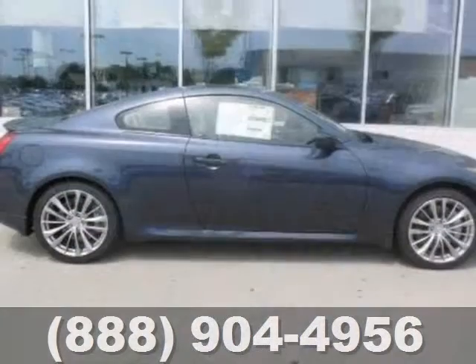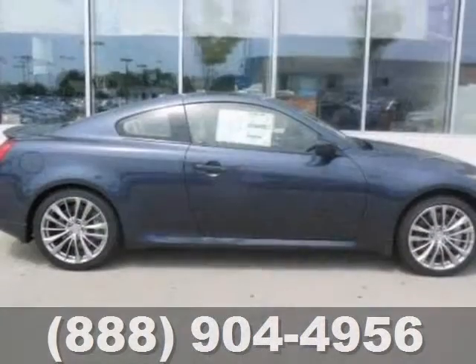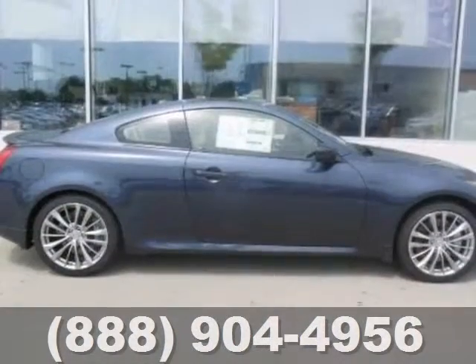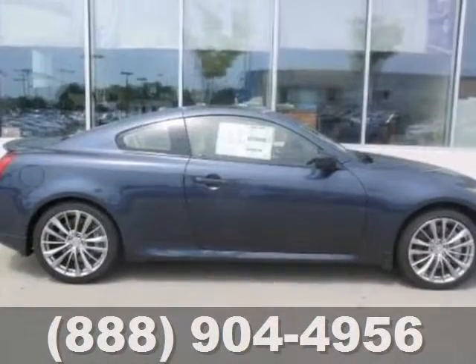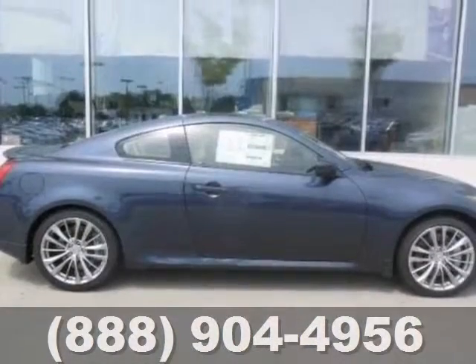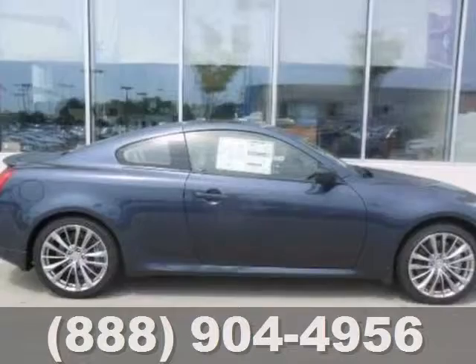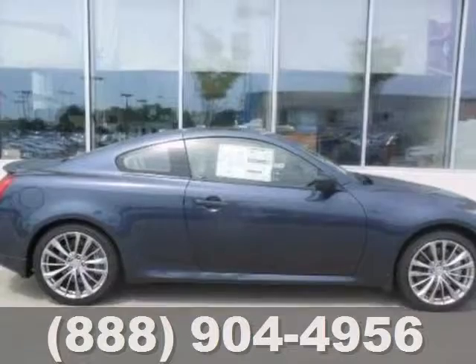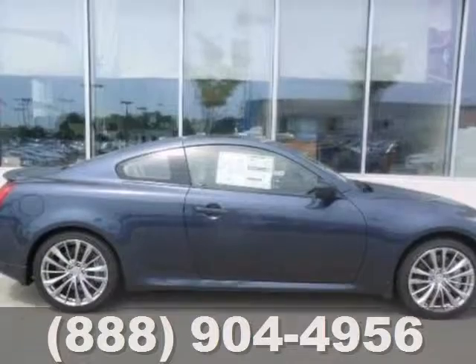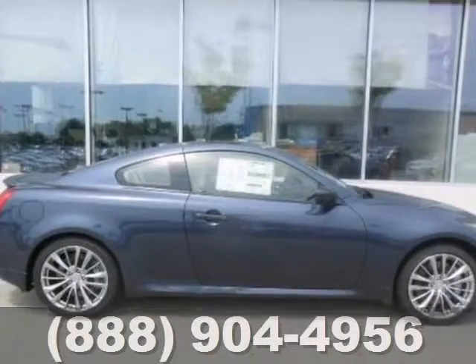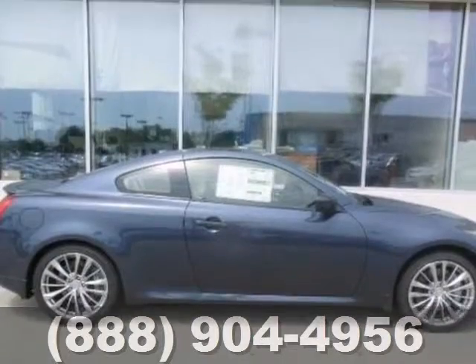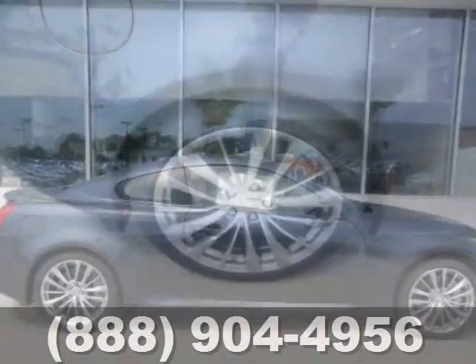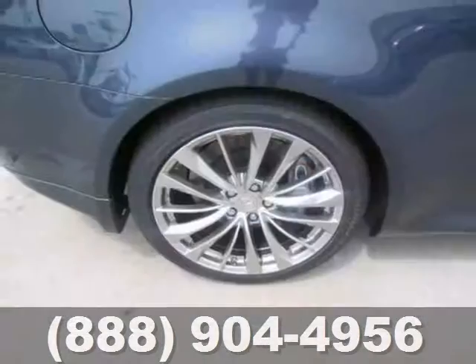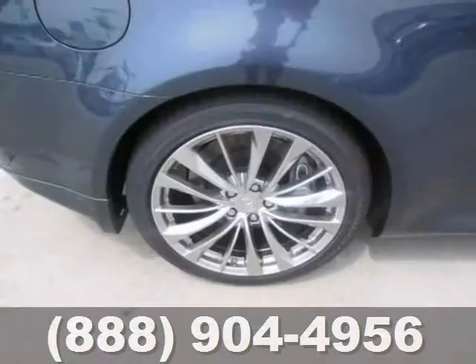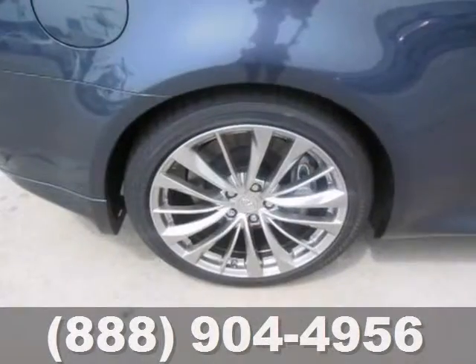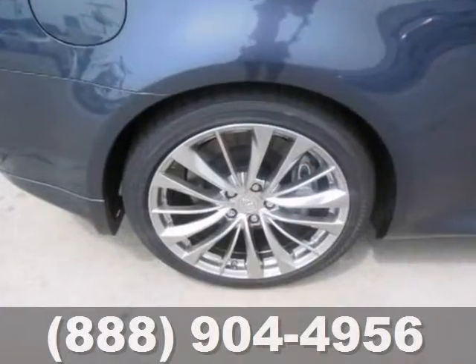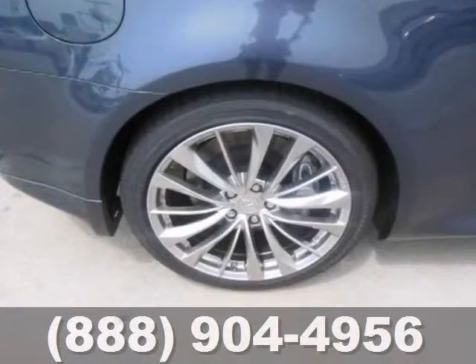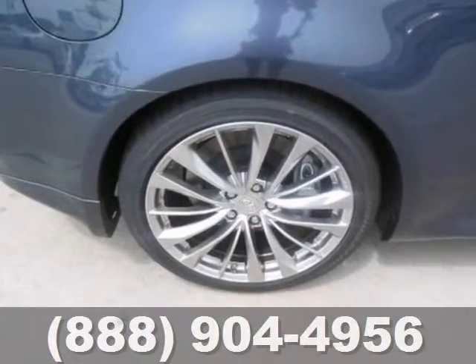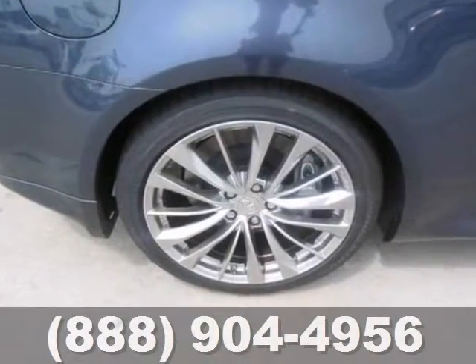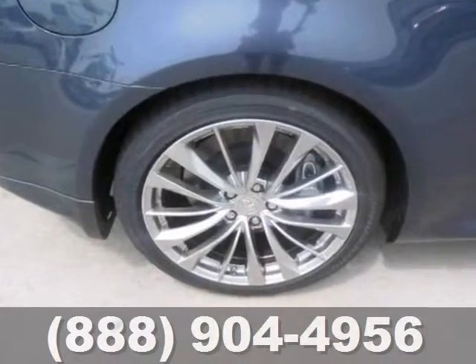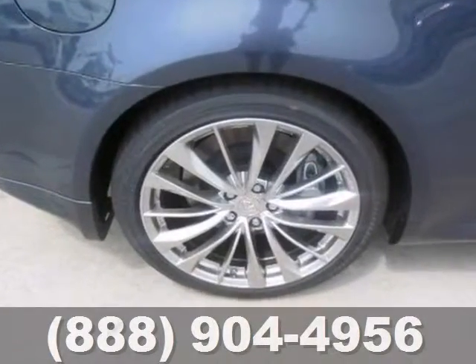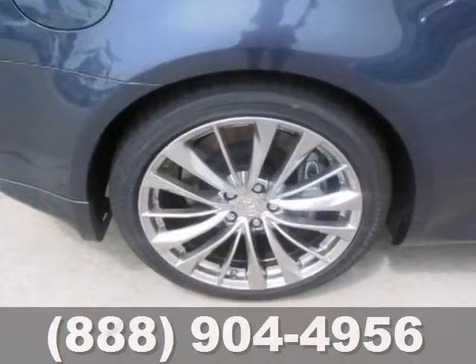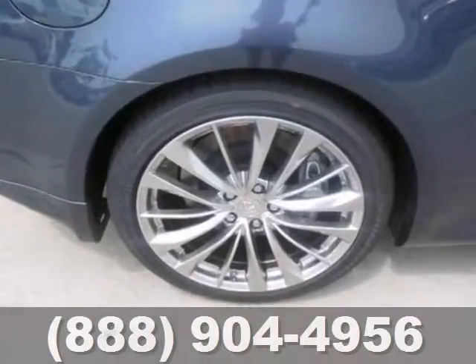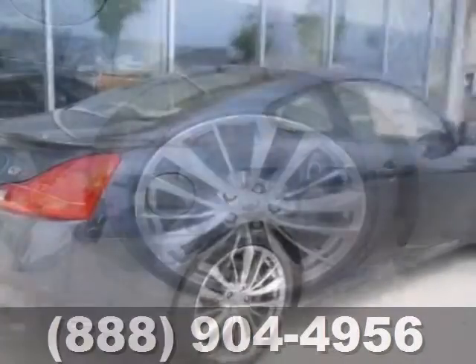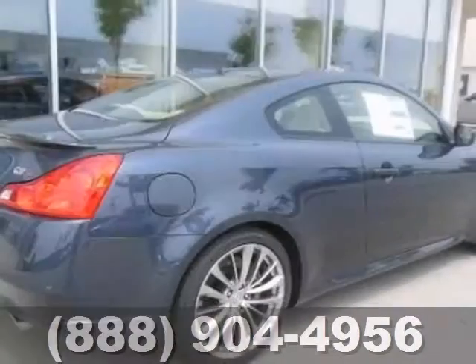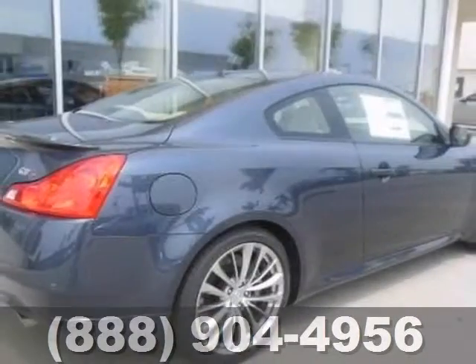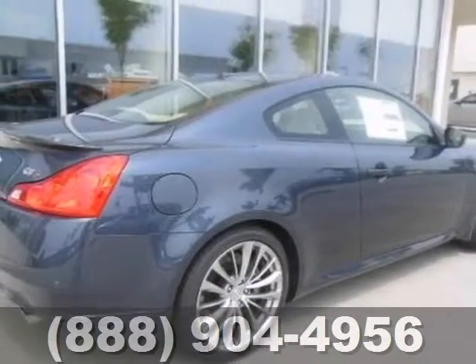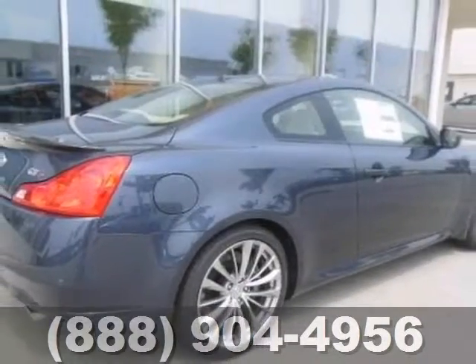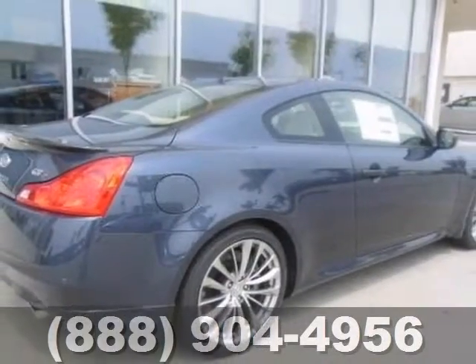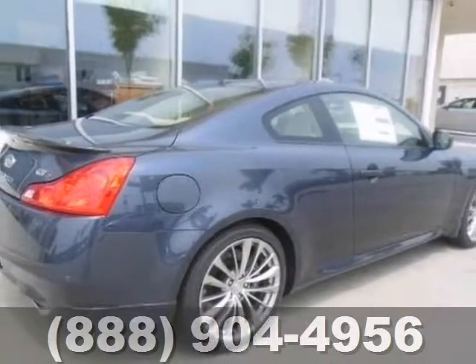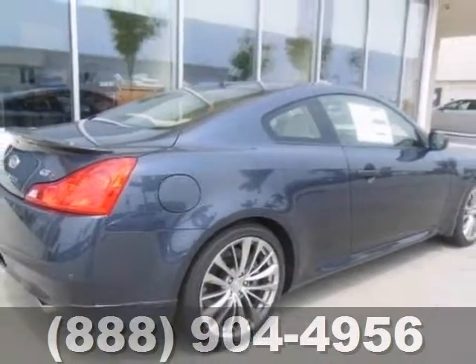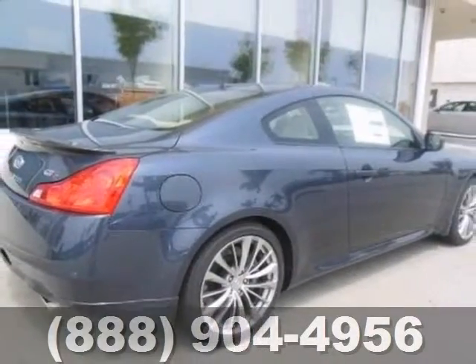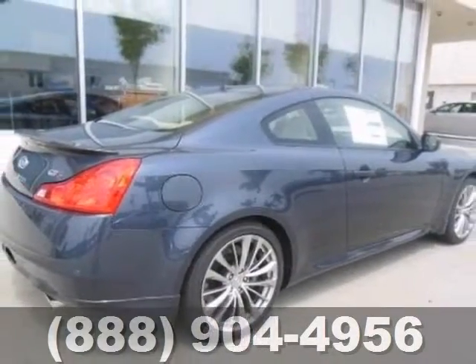It also has dual-zone climate control and a navigation system. Come experience this hassle-free, do-anything G37 today.